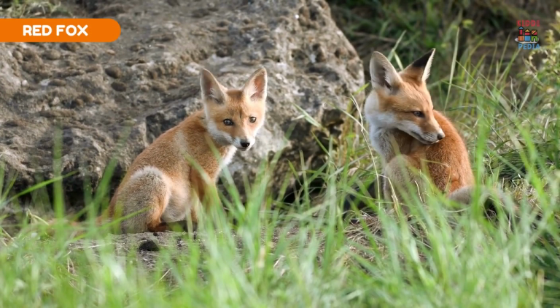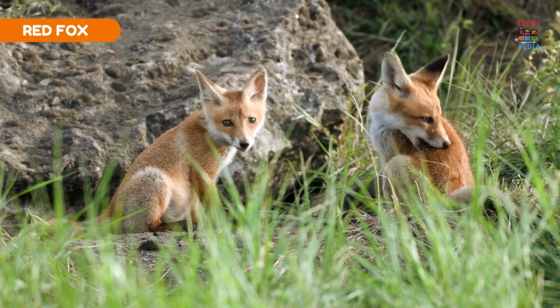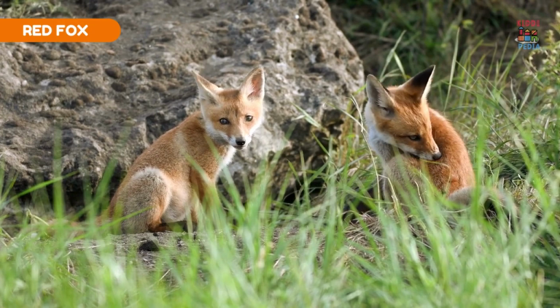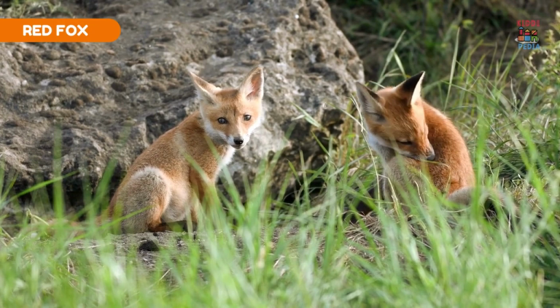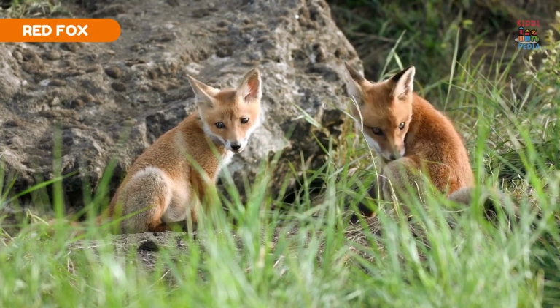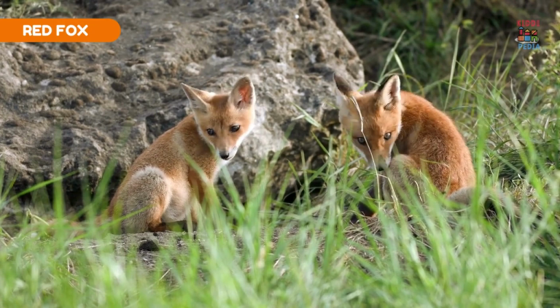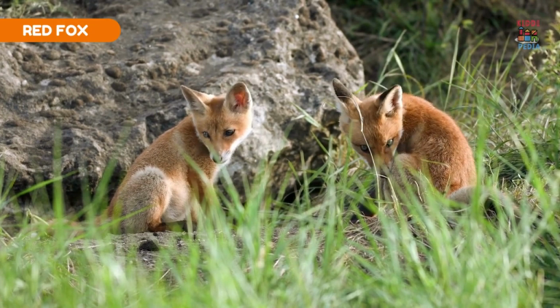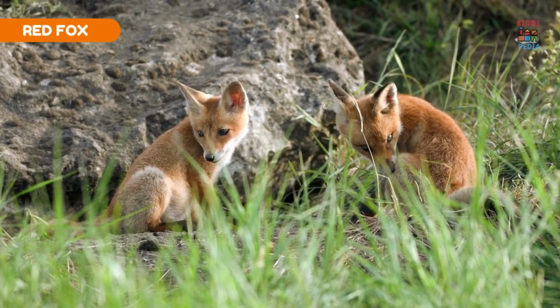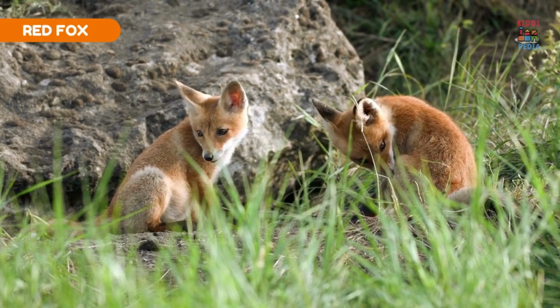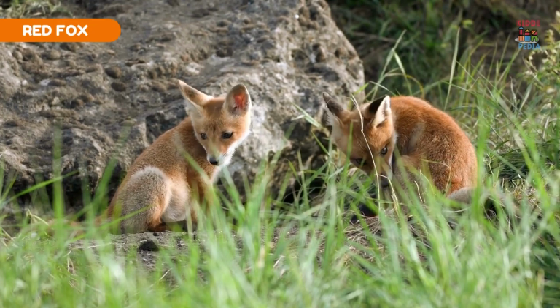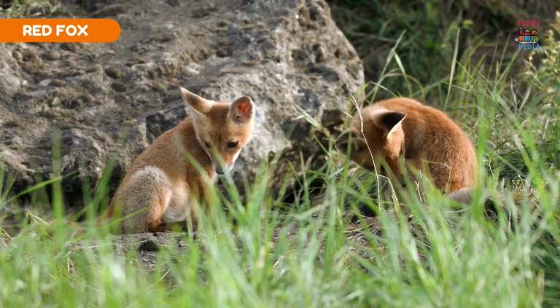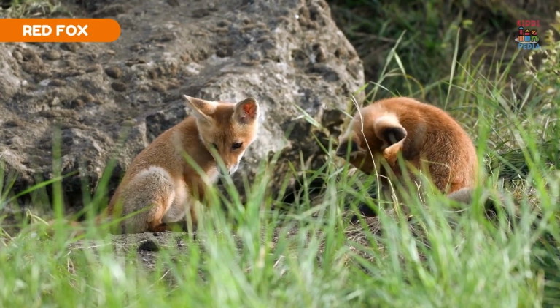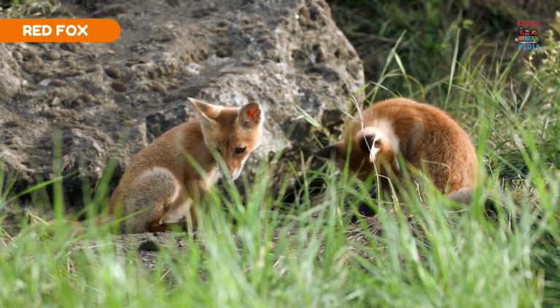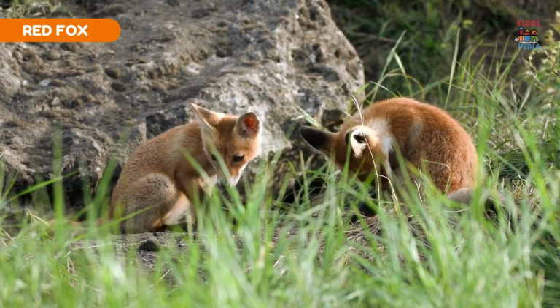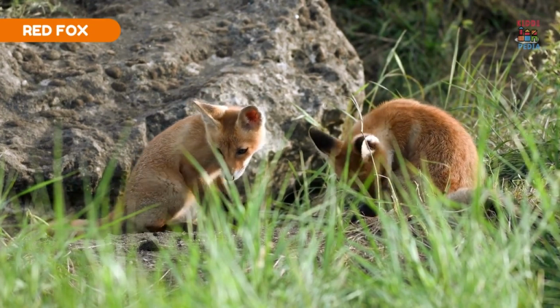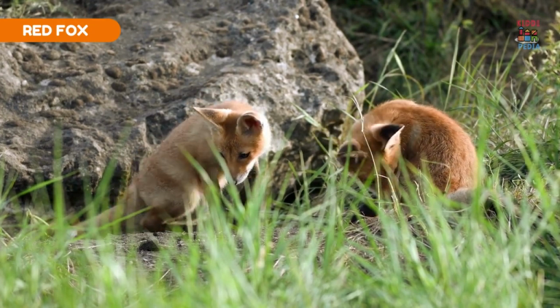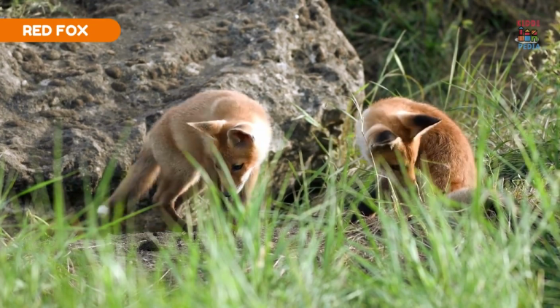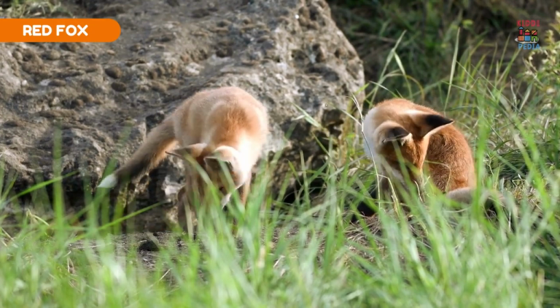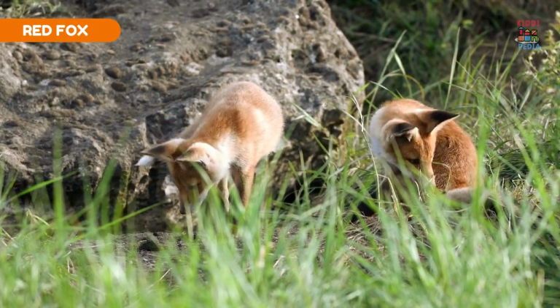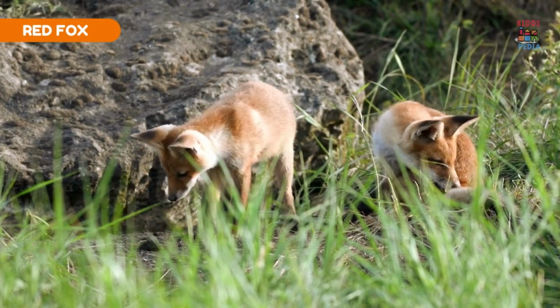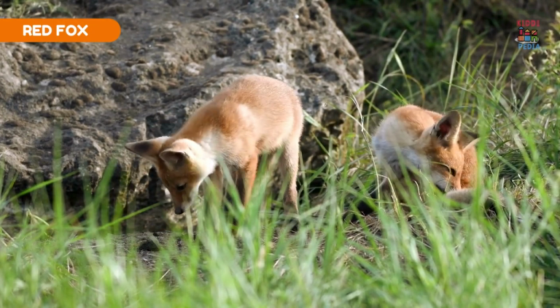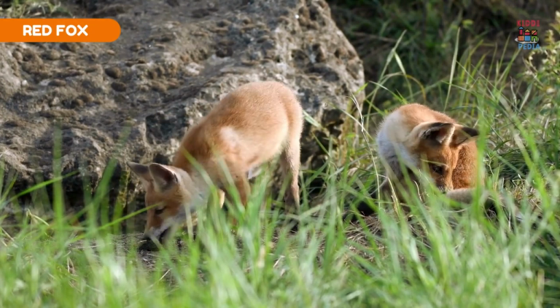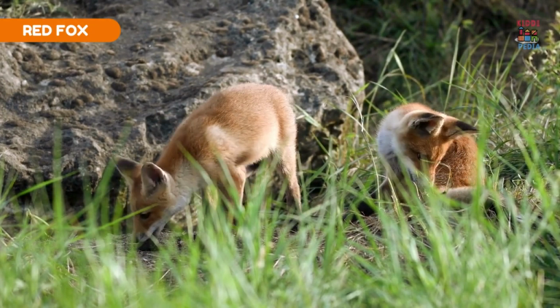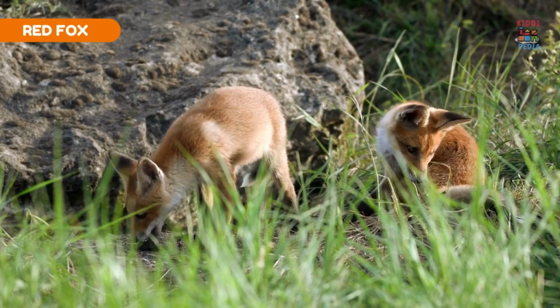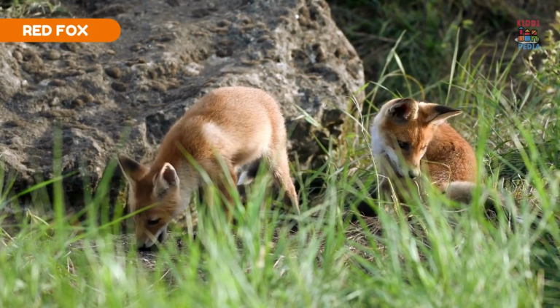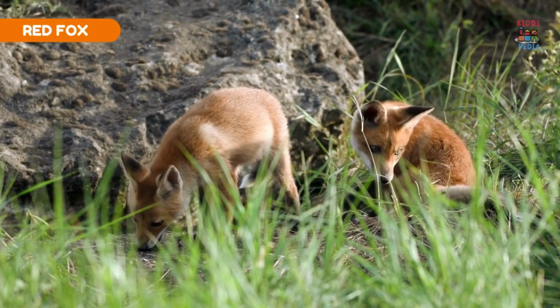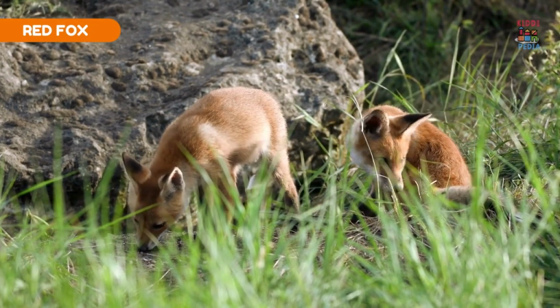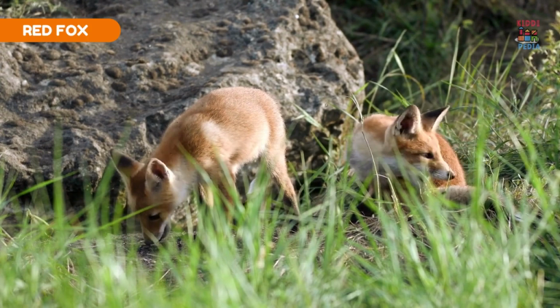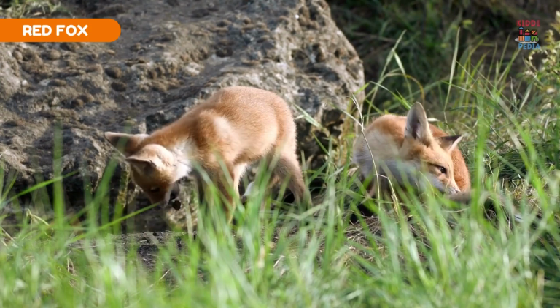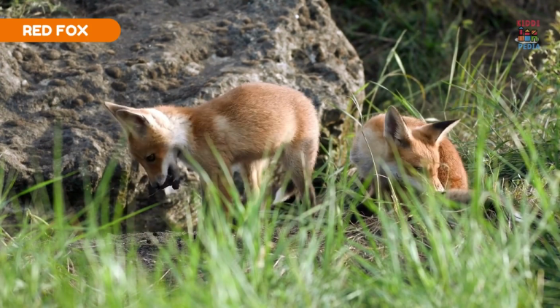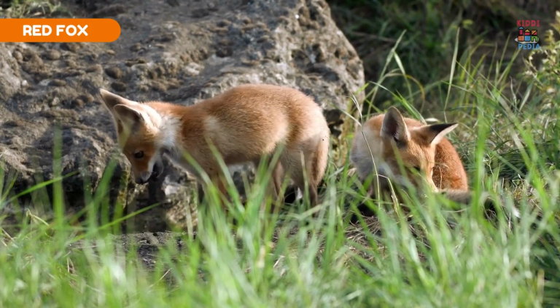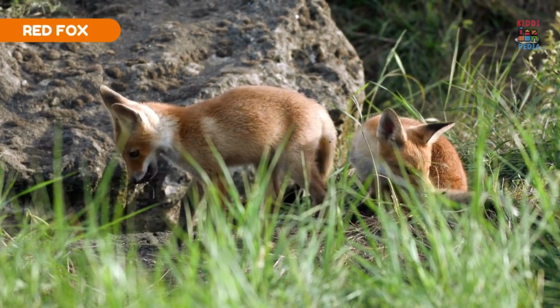Leaf-tailed gecko. Leaf-tailed geckos have flattened bodies and textured skin that resemble tree bark for camouflage.